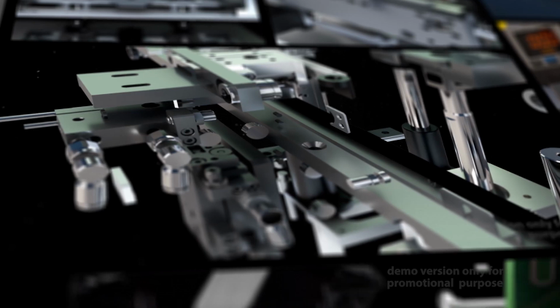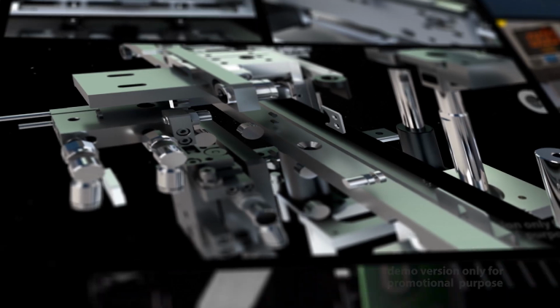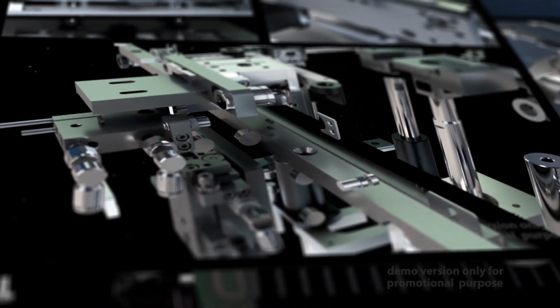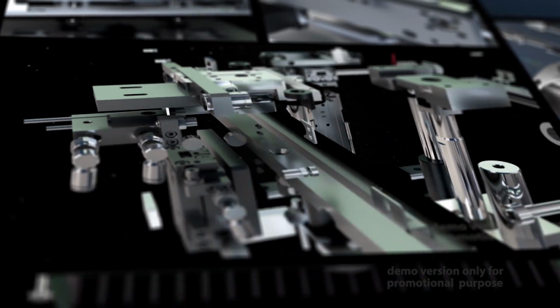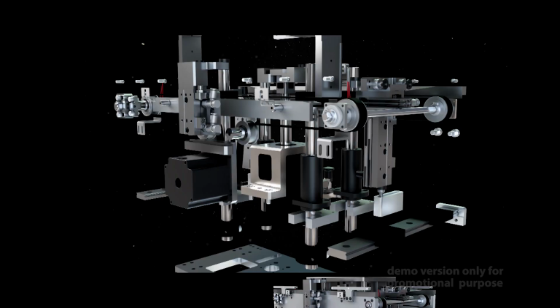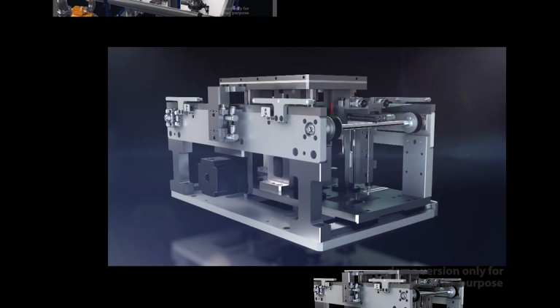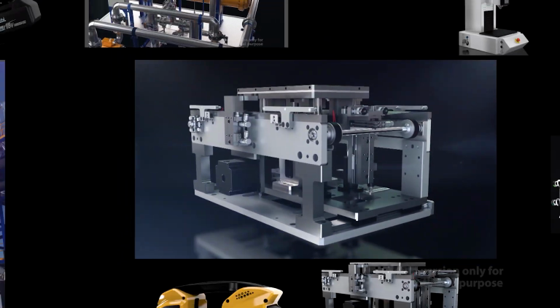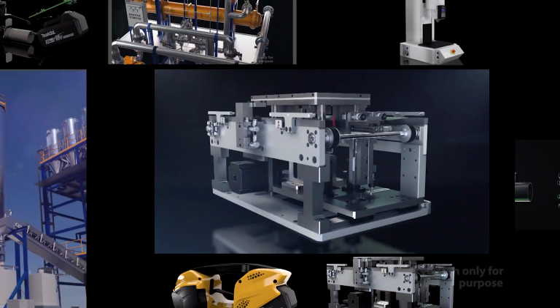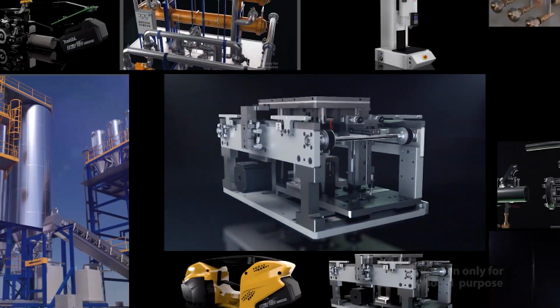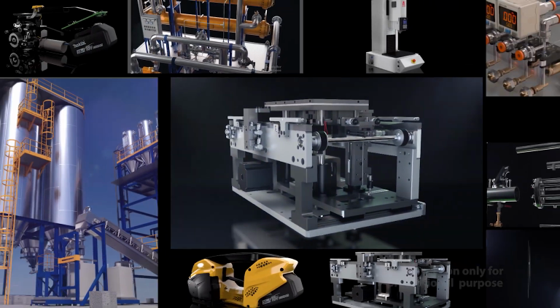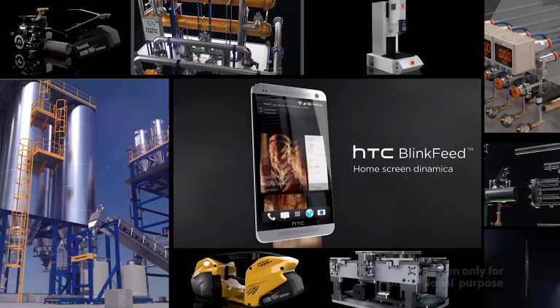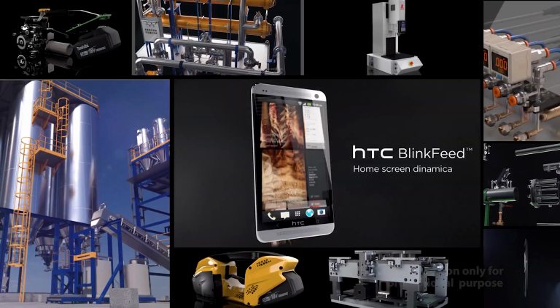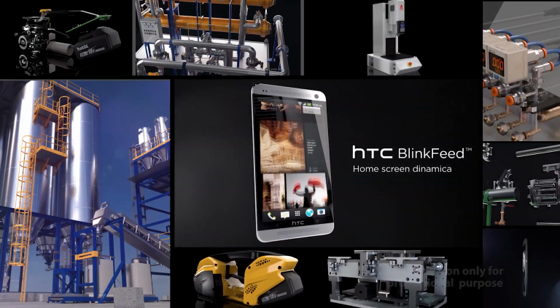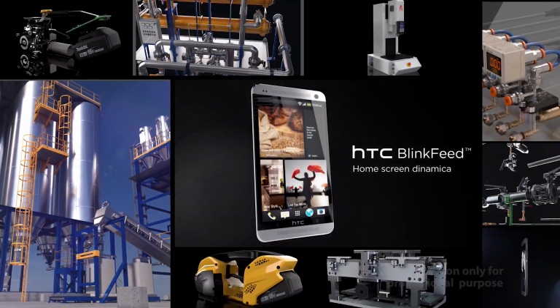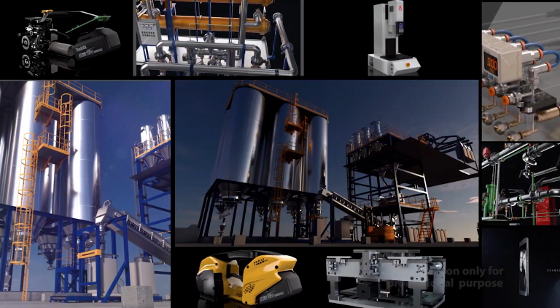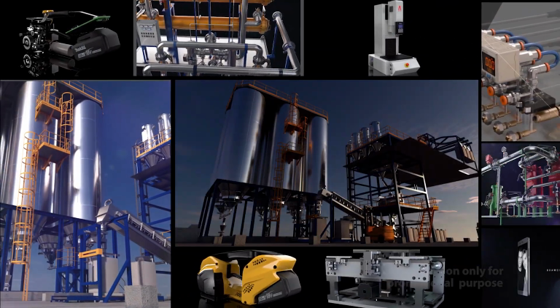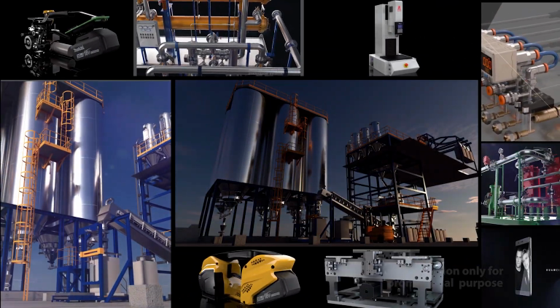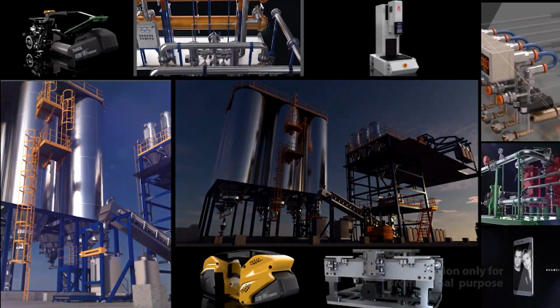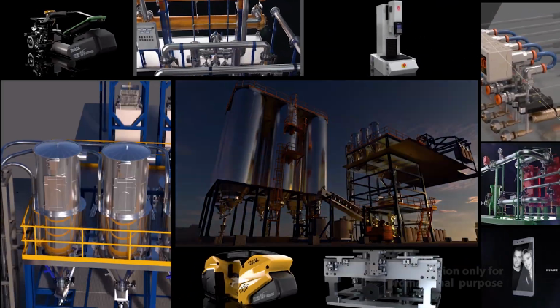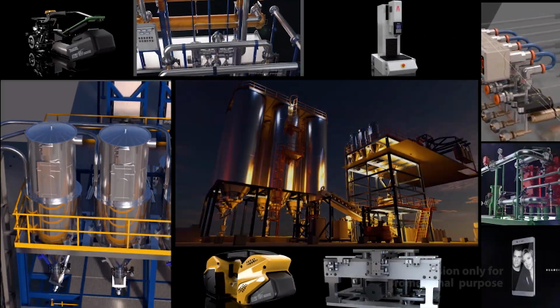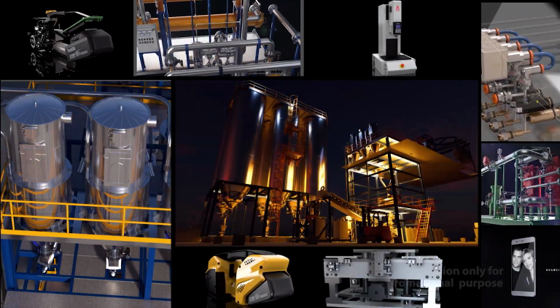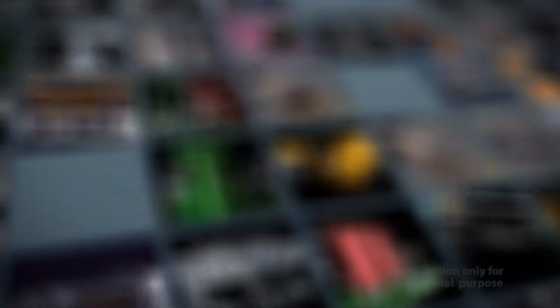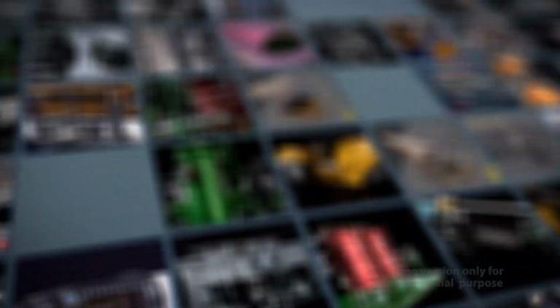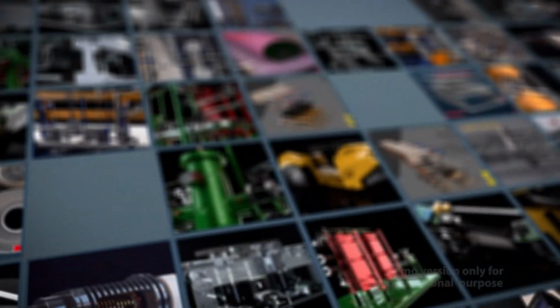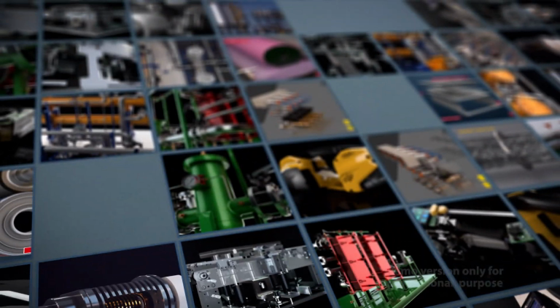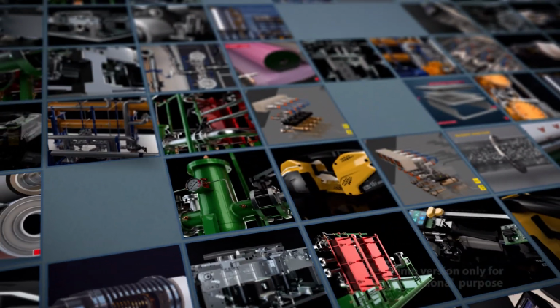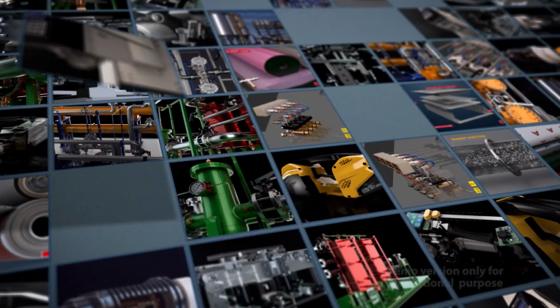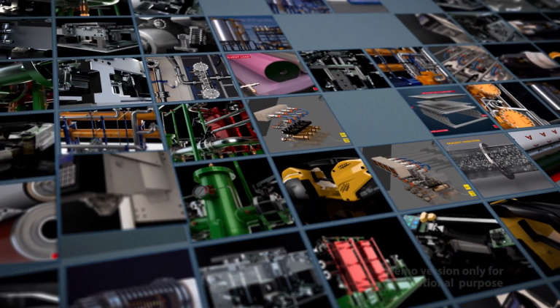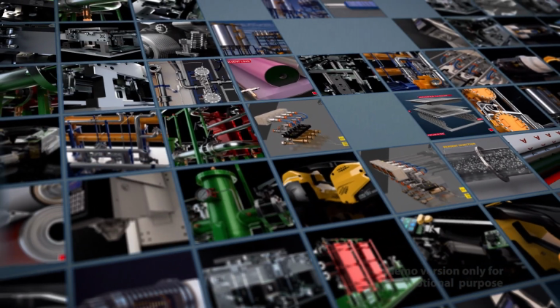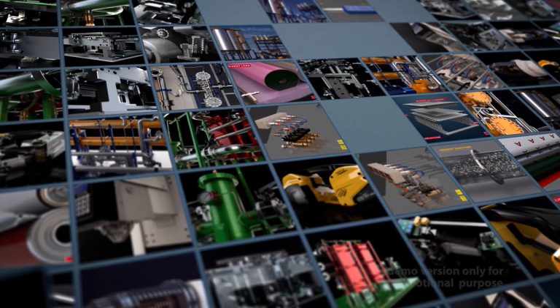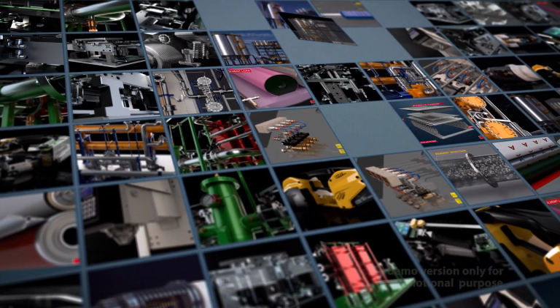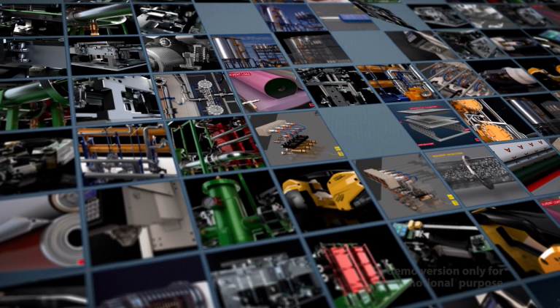For over 30 years, we've been filming industrial machines and revealing the invisible.